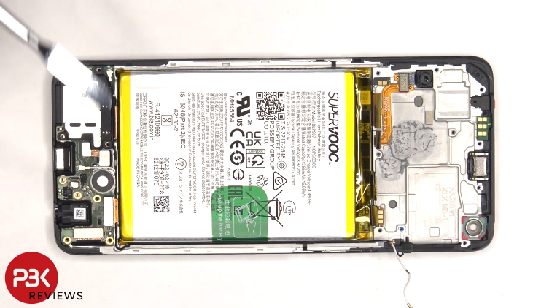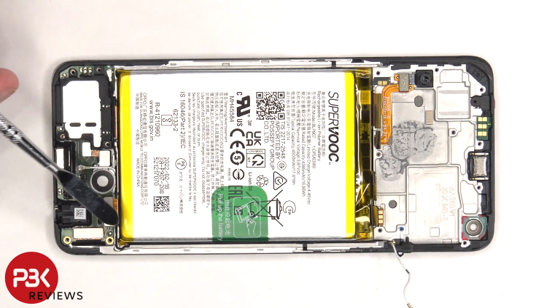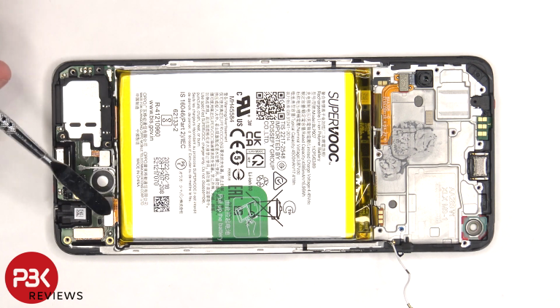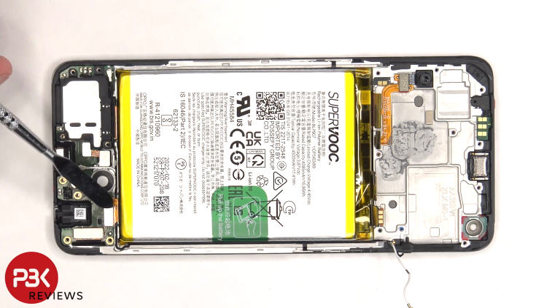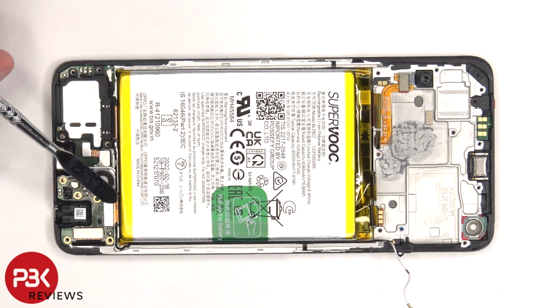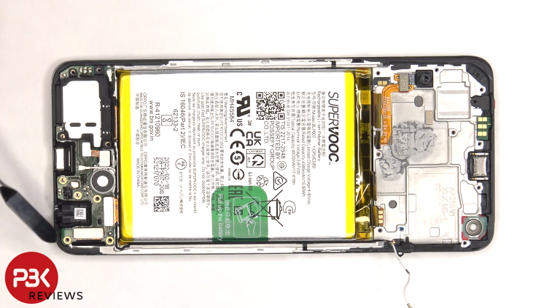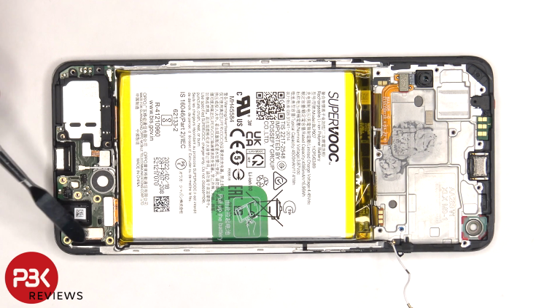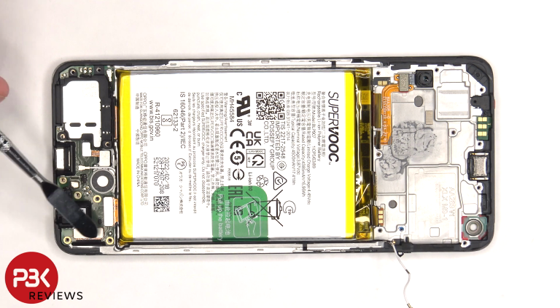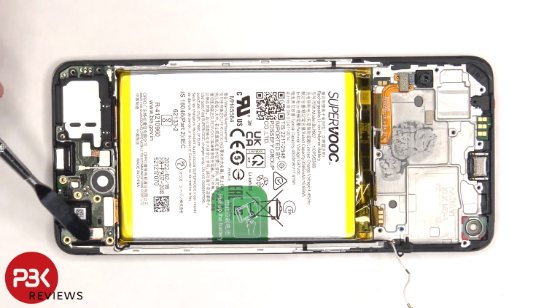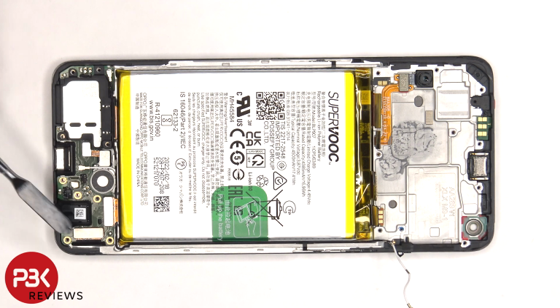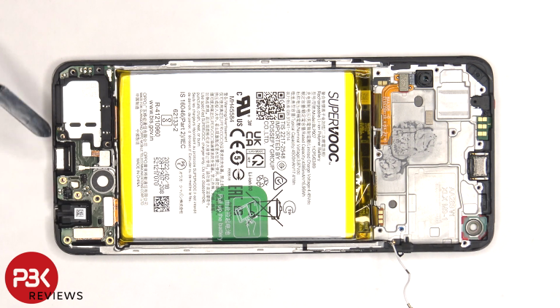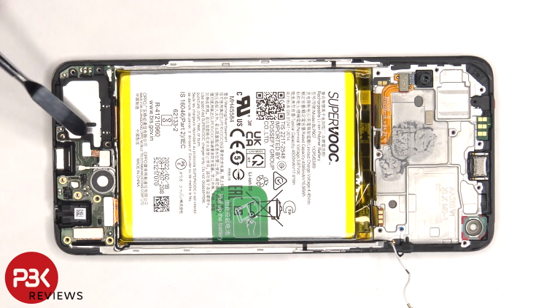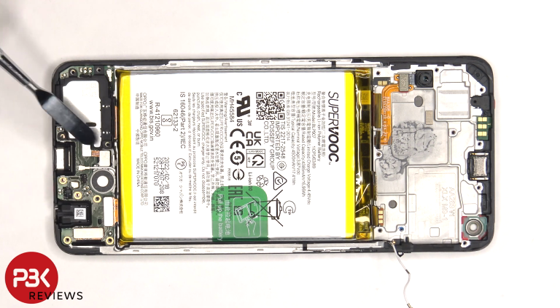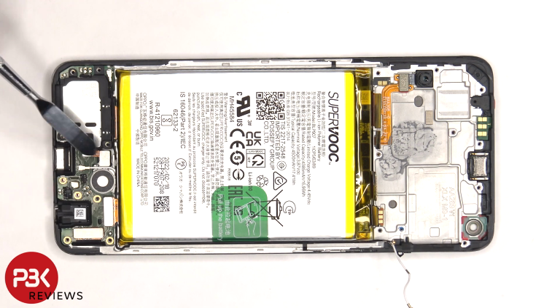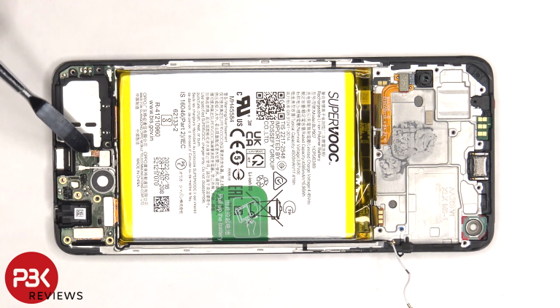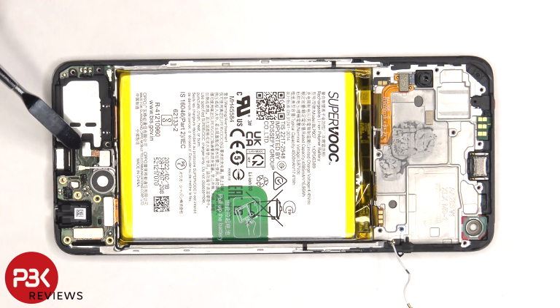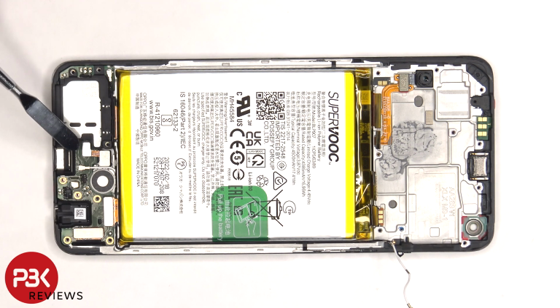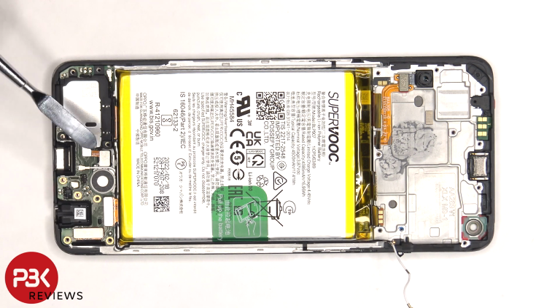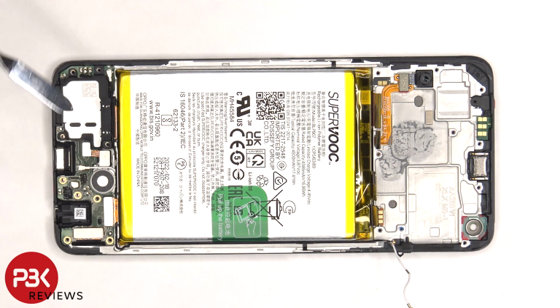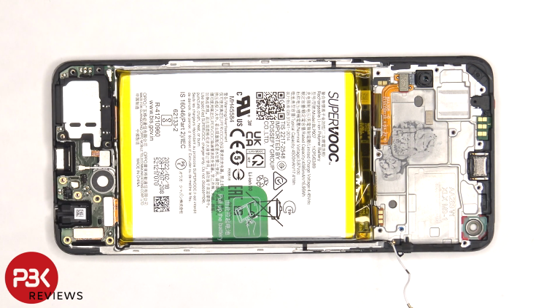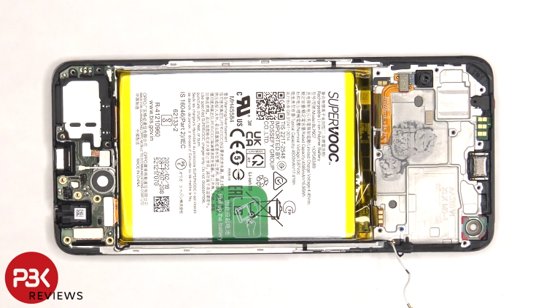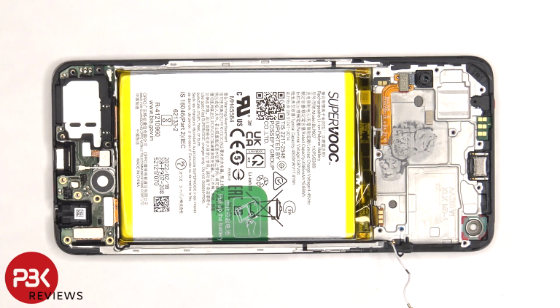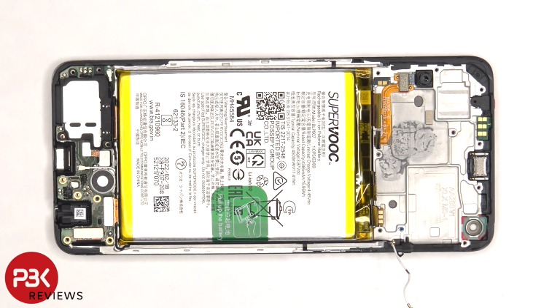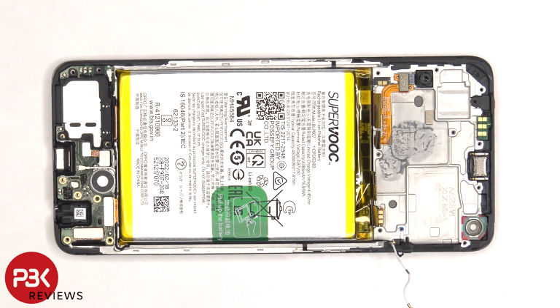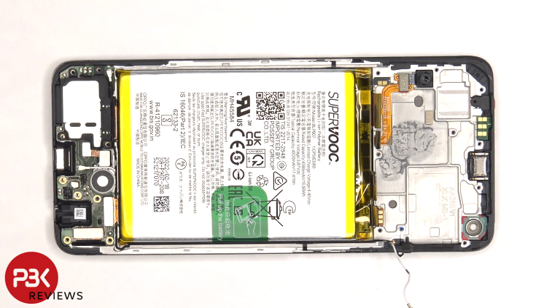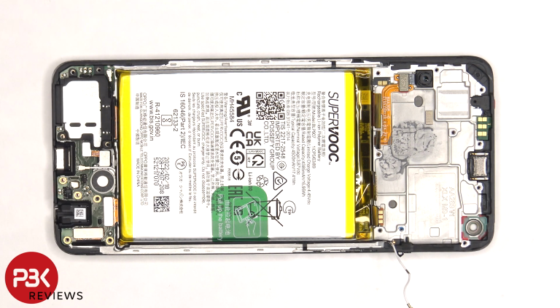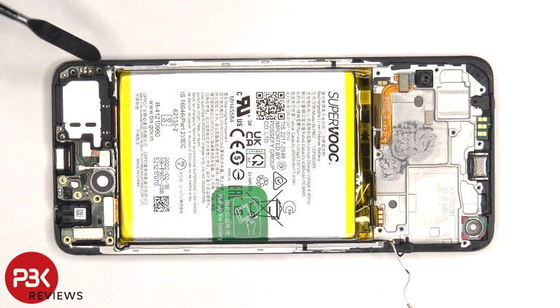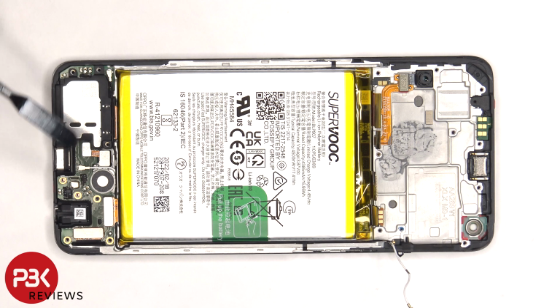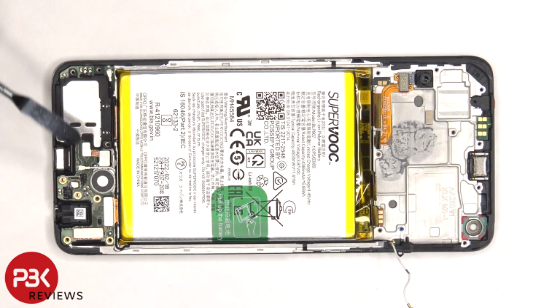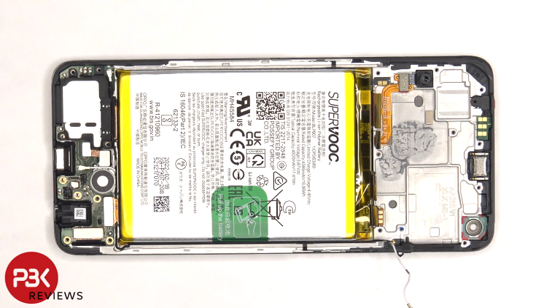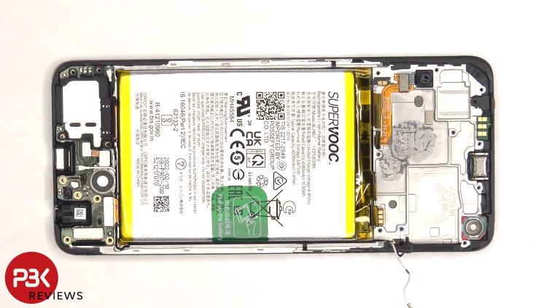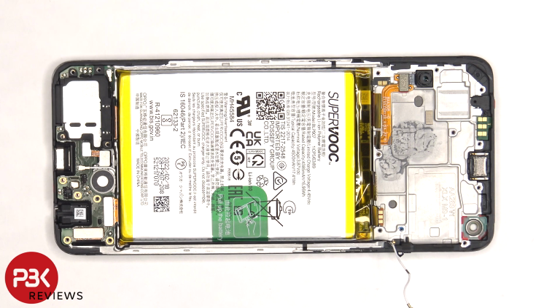Now this flex cable, the cable for the screen, and the fingerprint reader cable need to be disconnected from the subboard, as well as the two other ends of the coaxial cable.